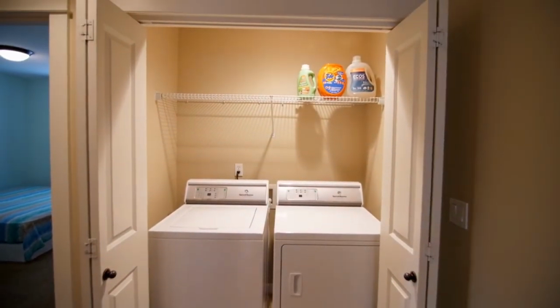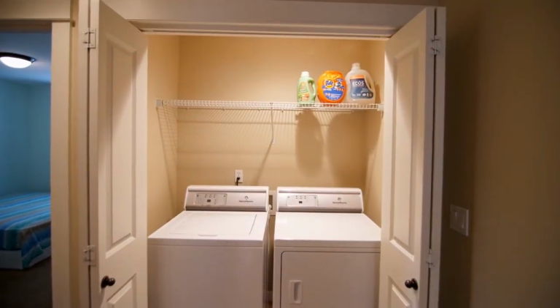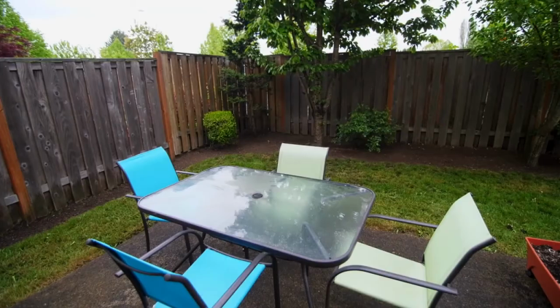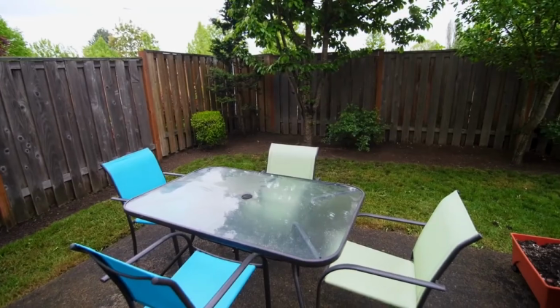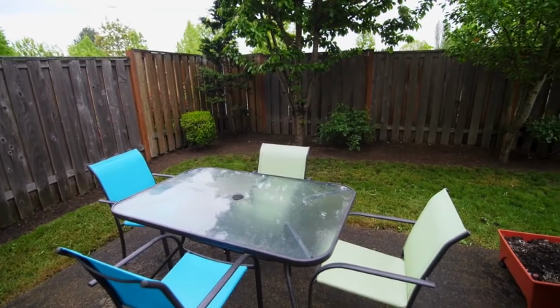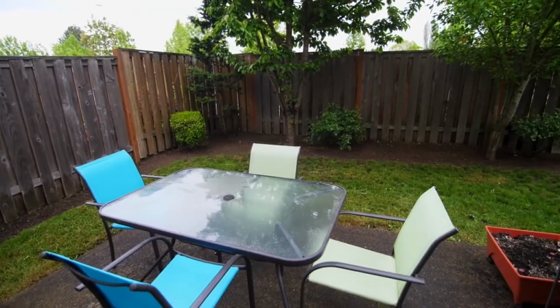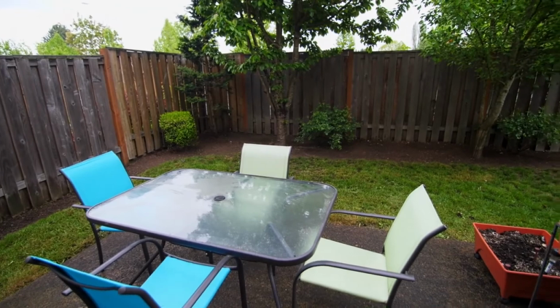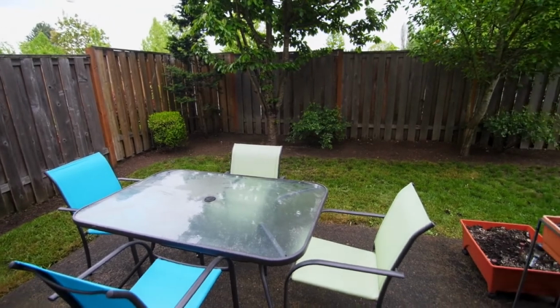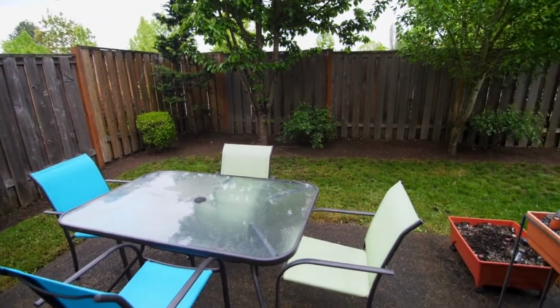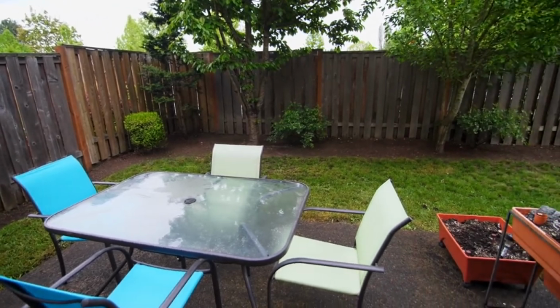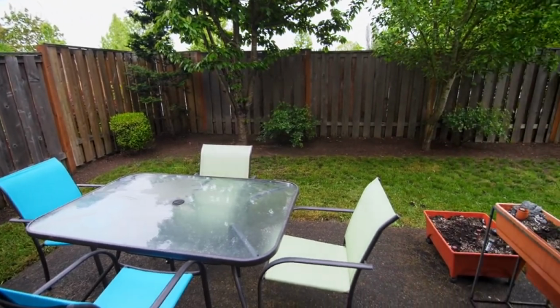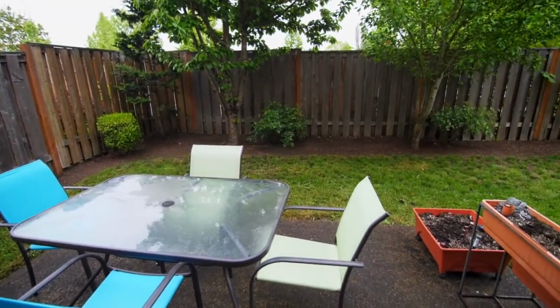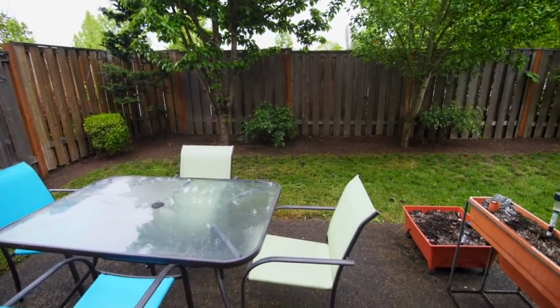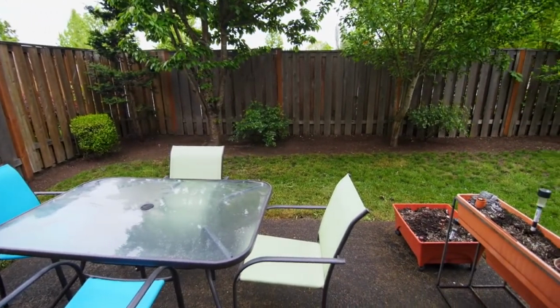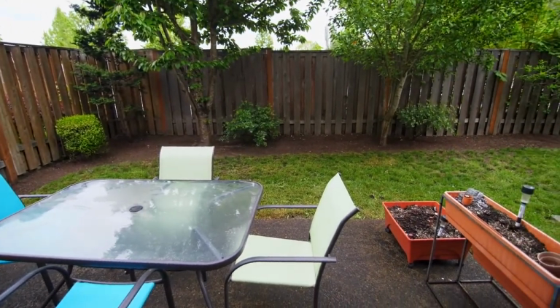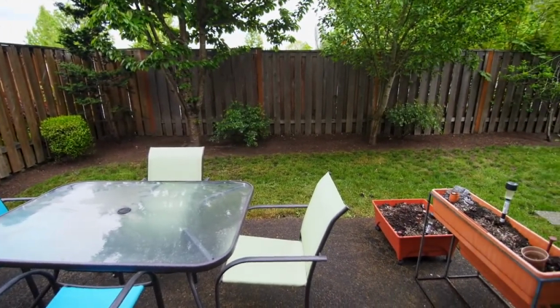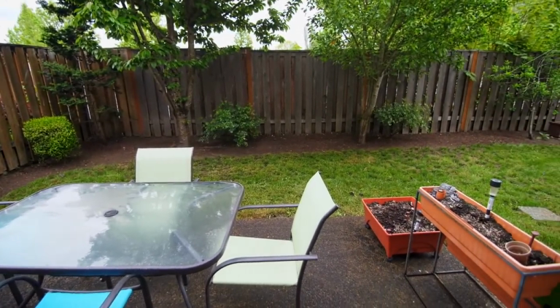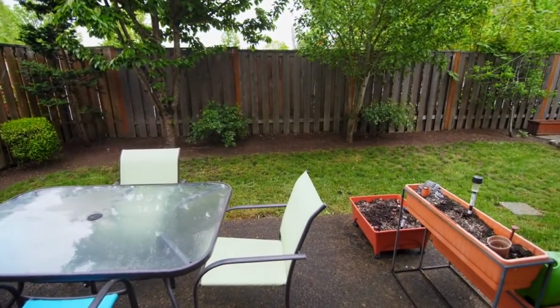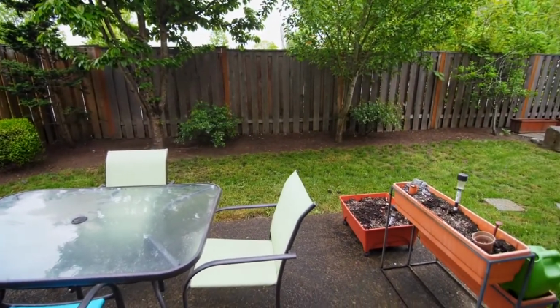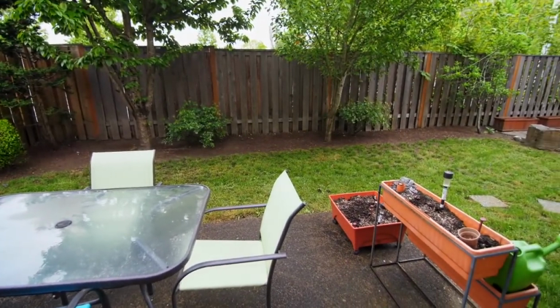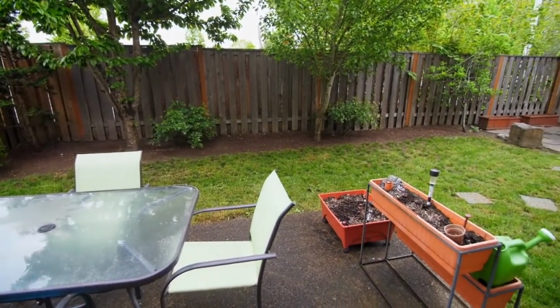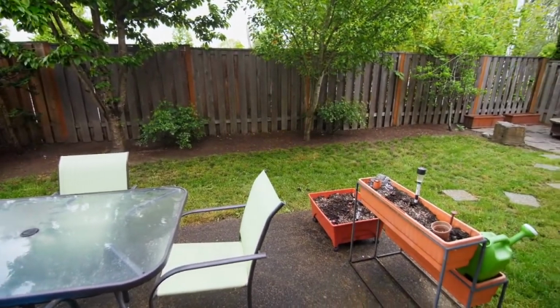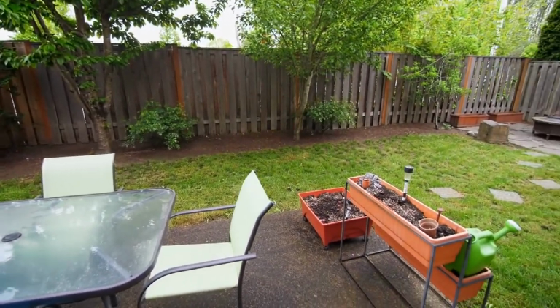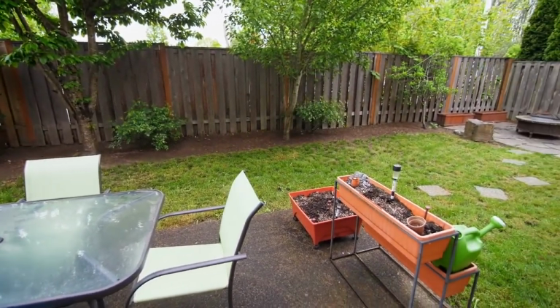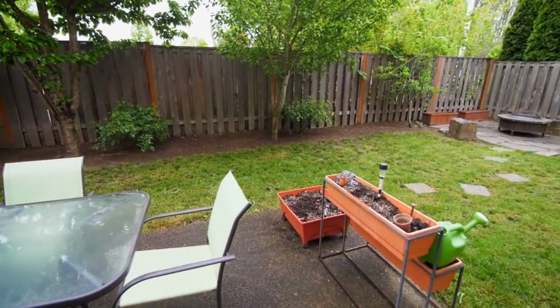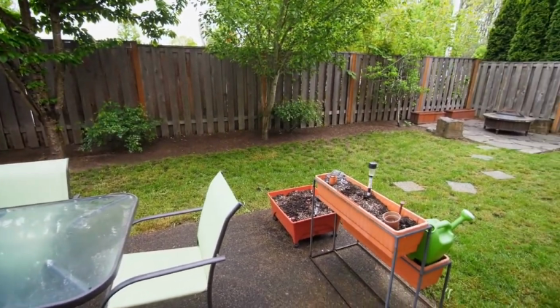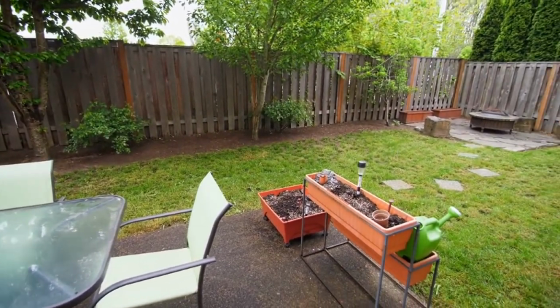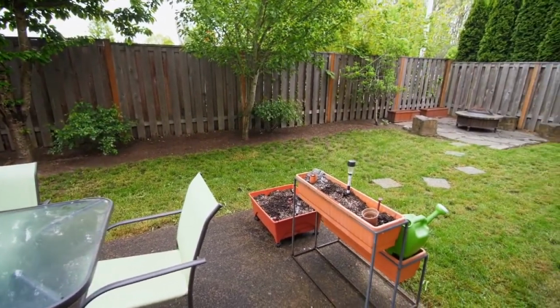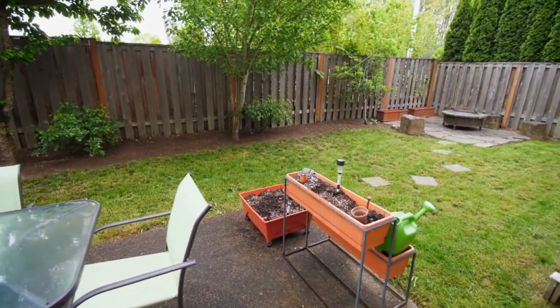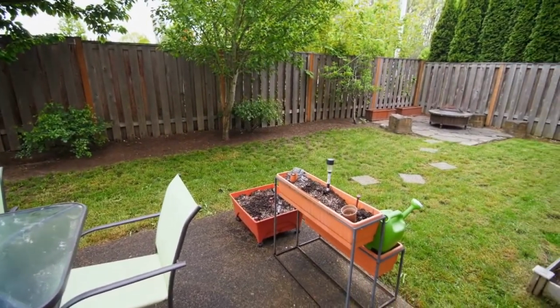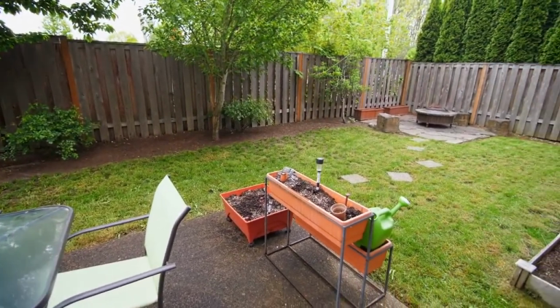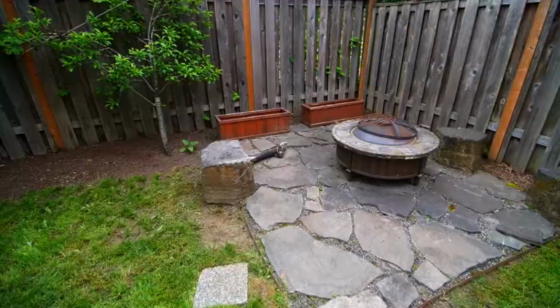You can entertain or just relax in the private fenced backyard among the mature, seasoned fruit trees.